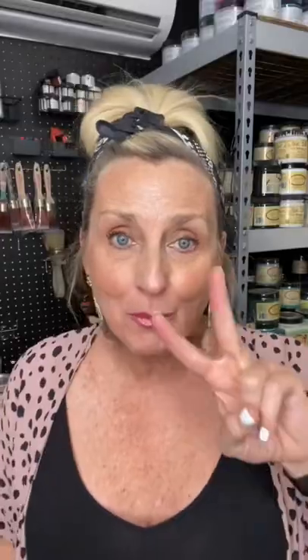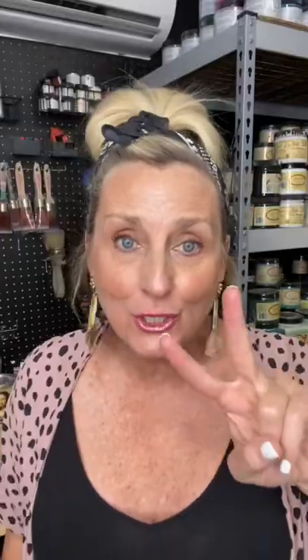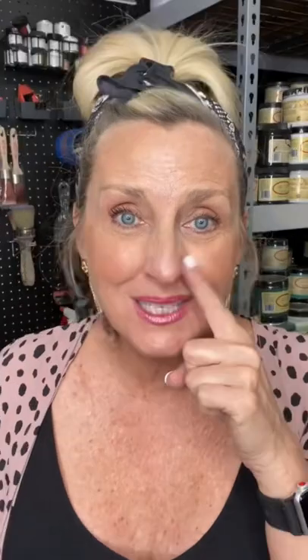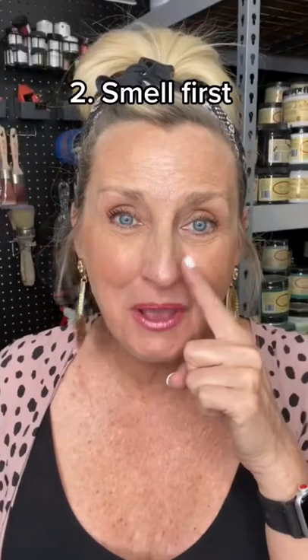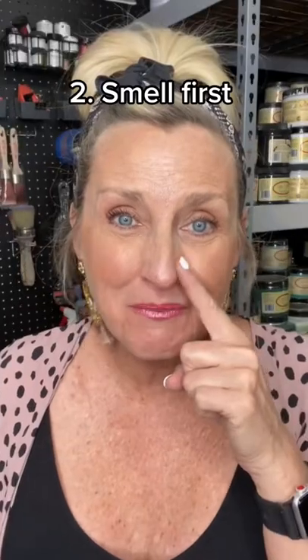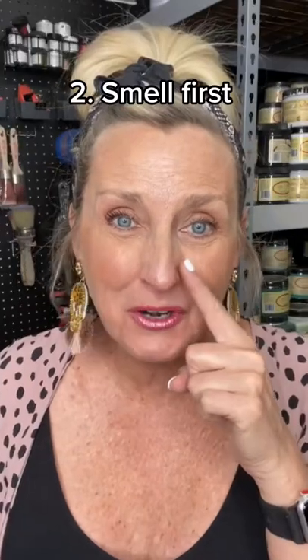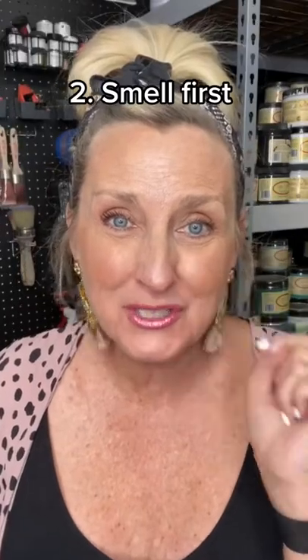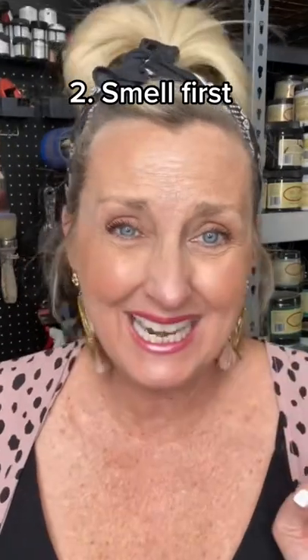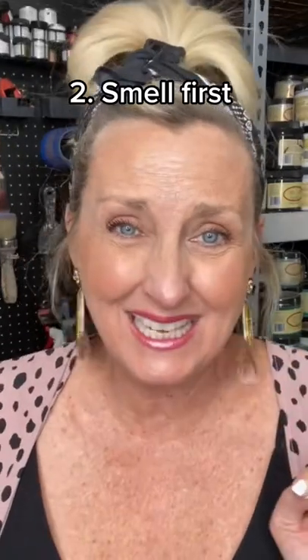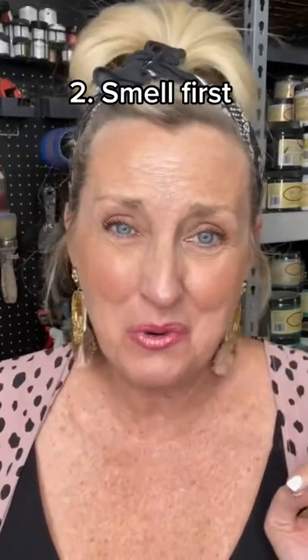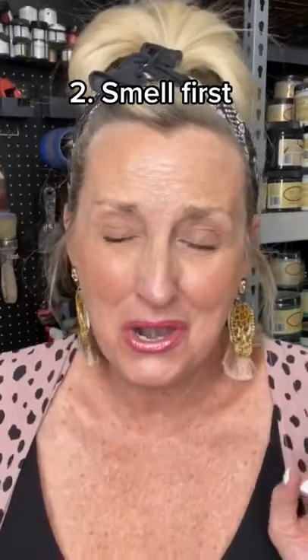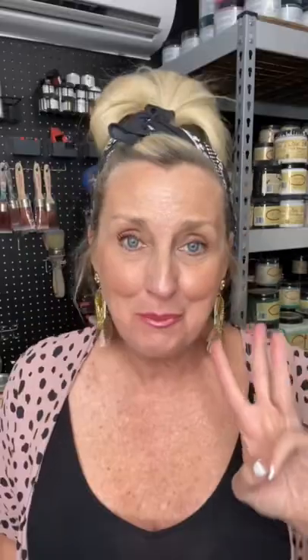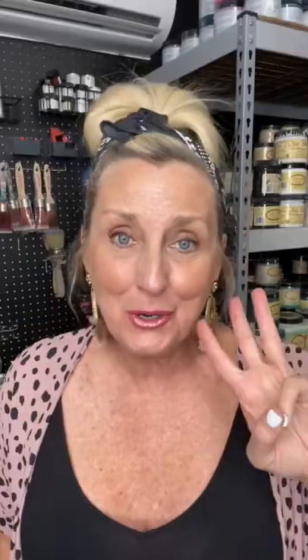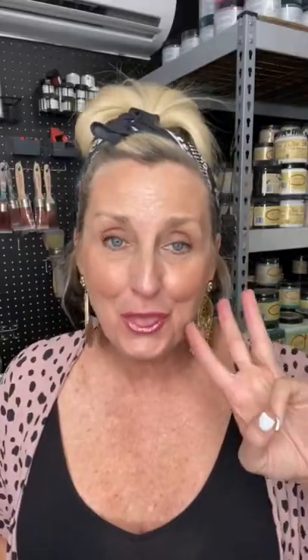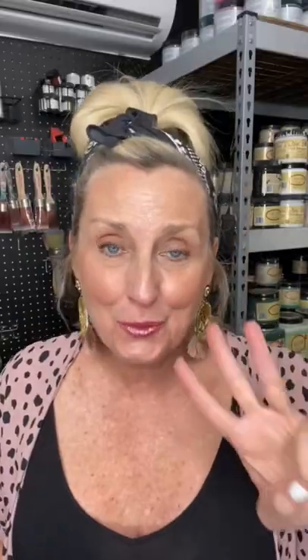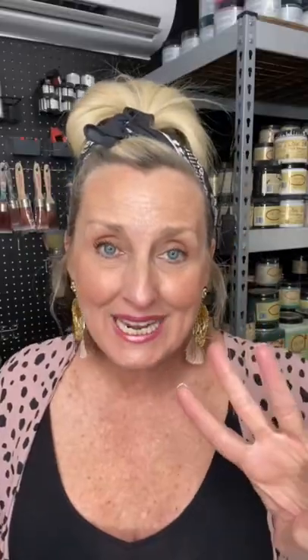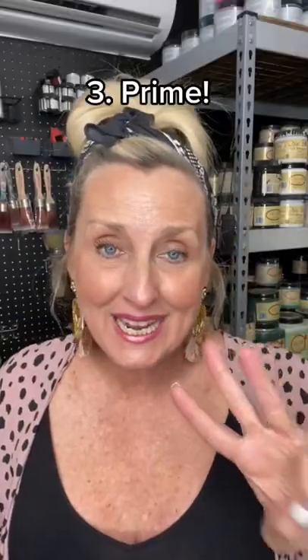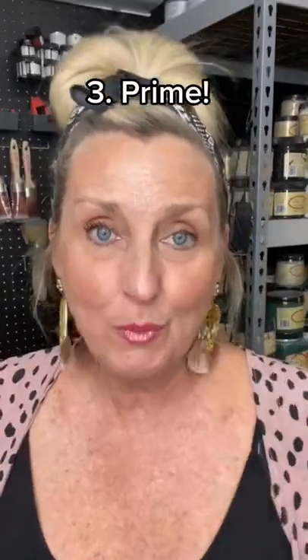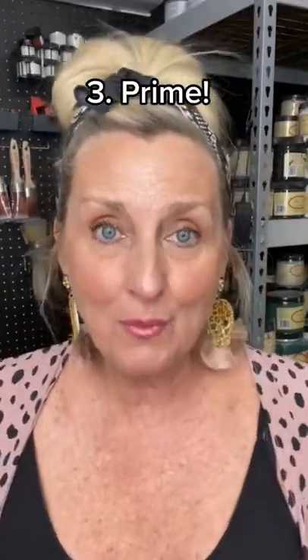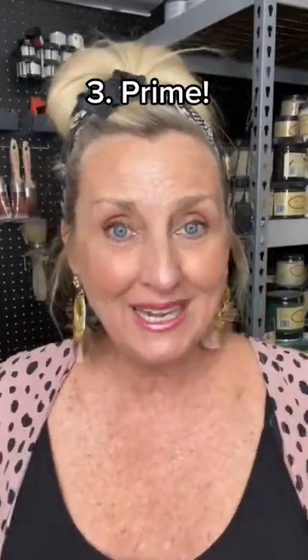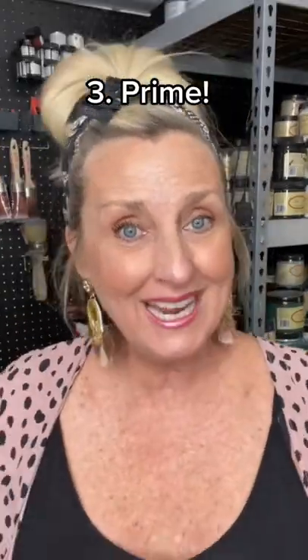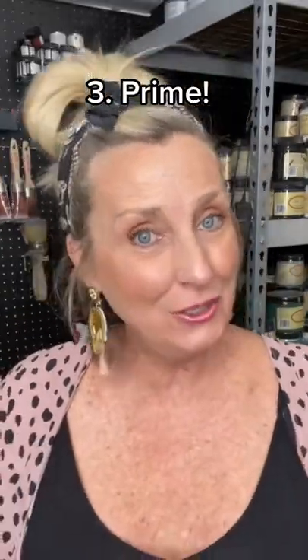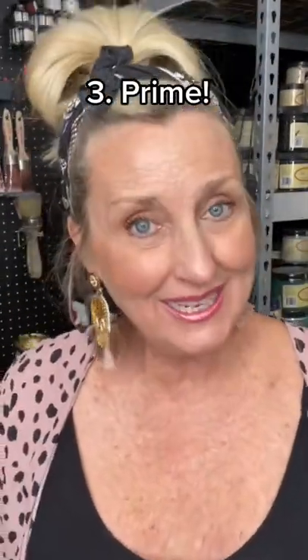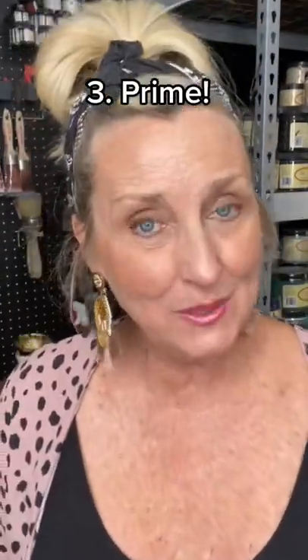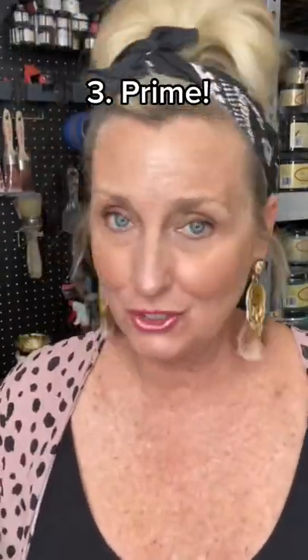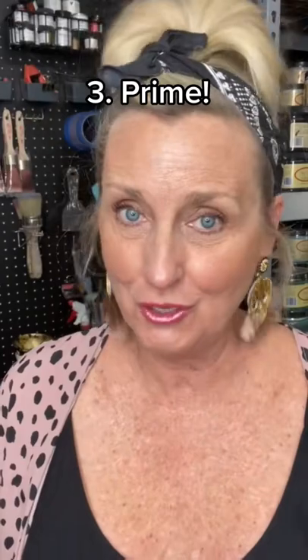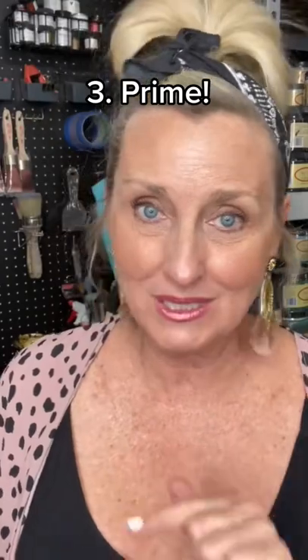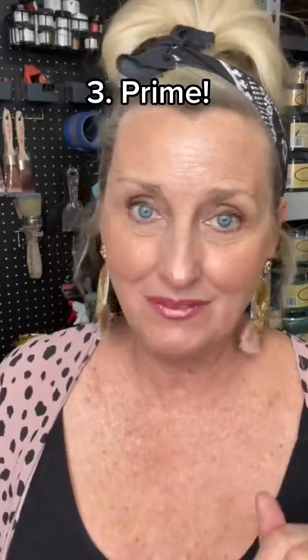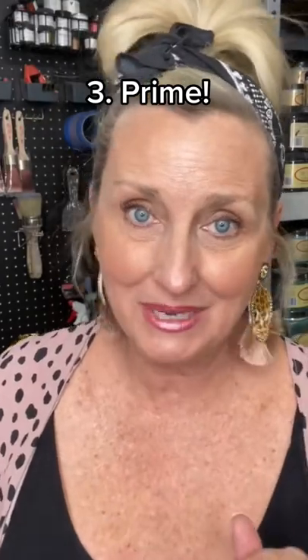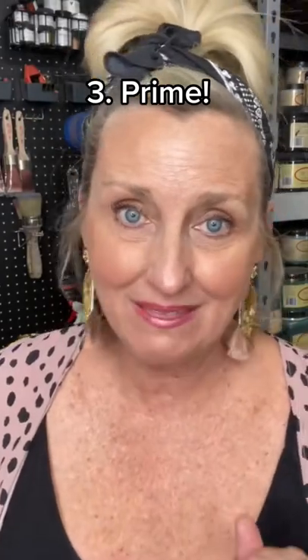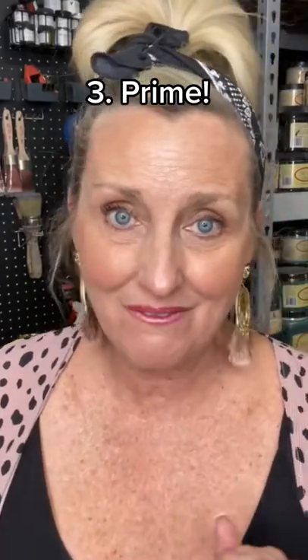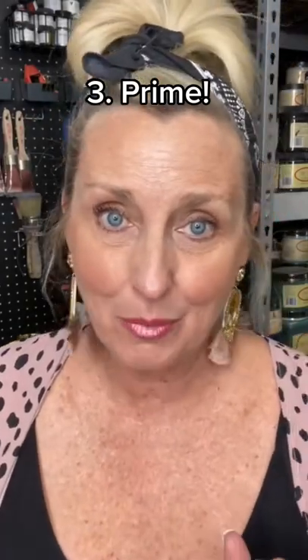Number two, smell them first. Need I say more? Number three, have a primer on hand. Just in case, because you don't know what's living beneath that fabric.